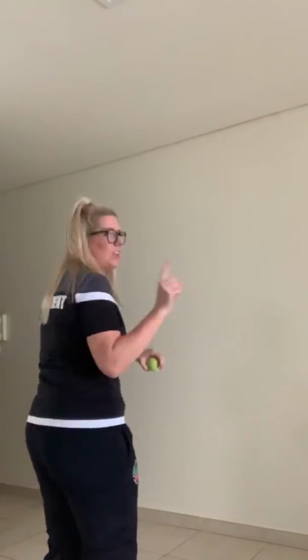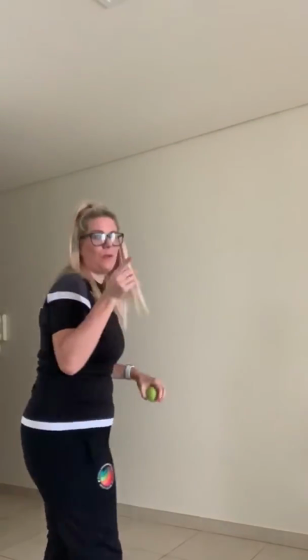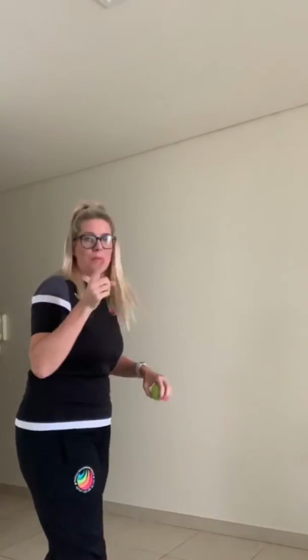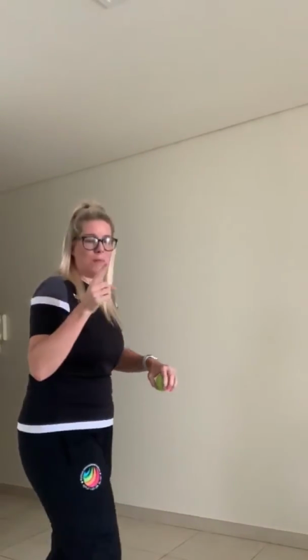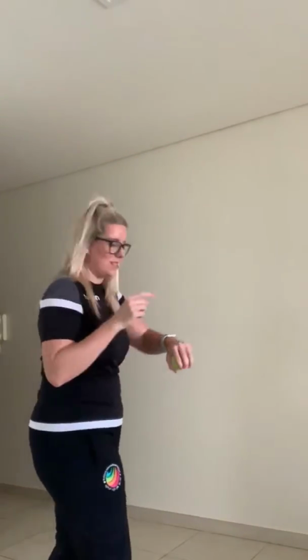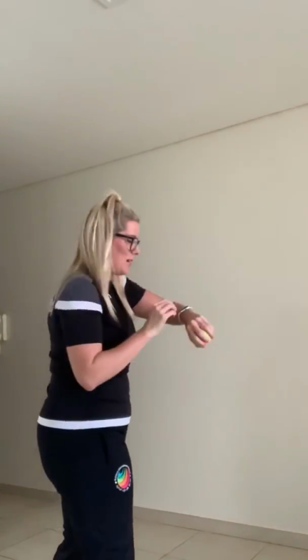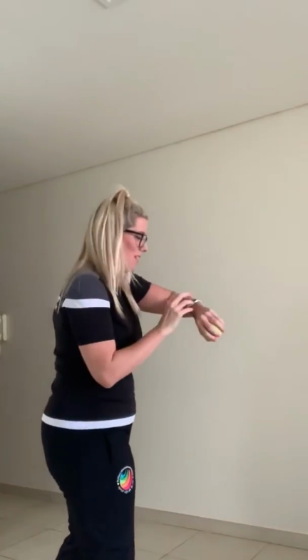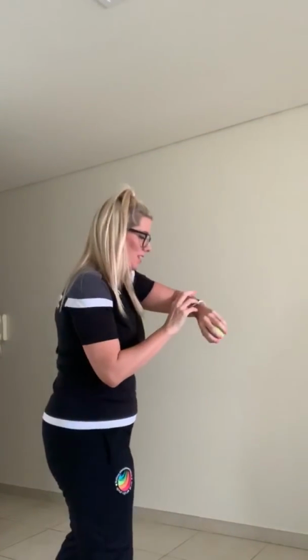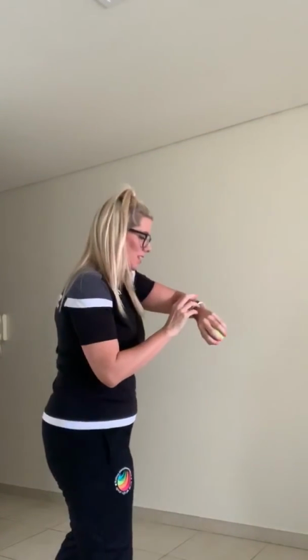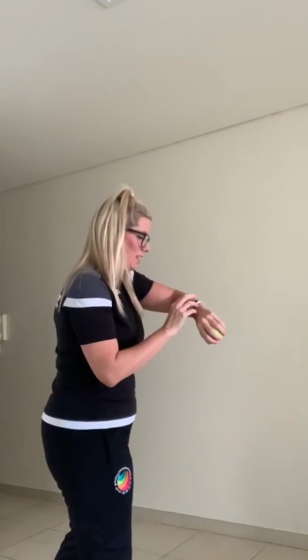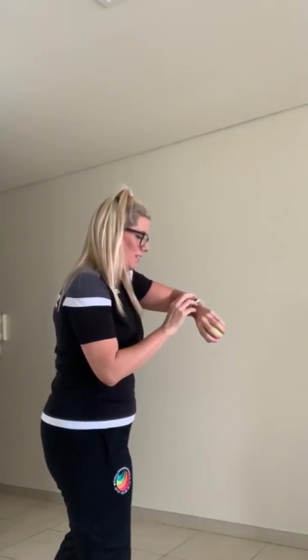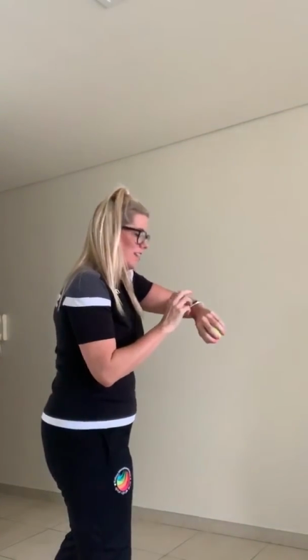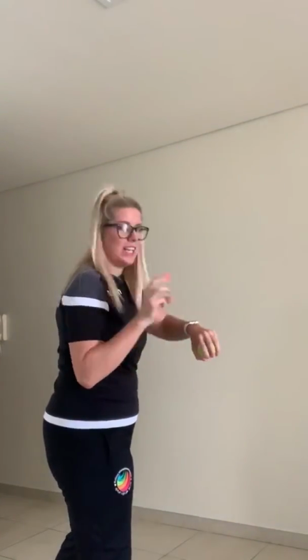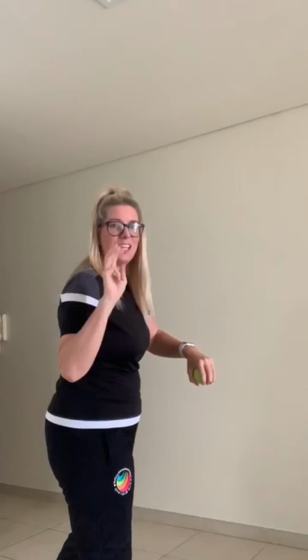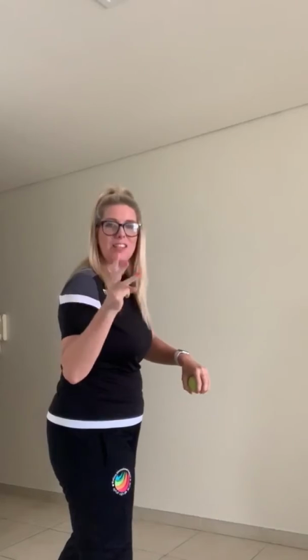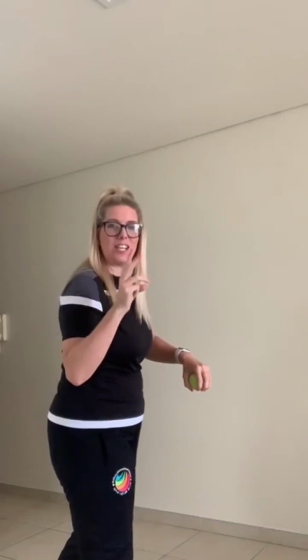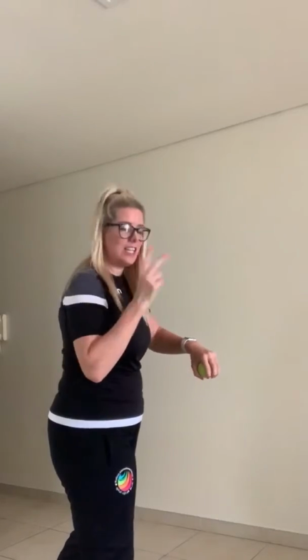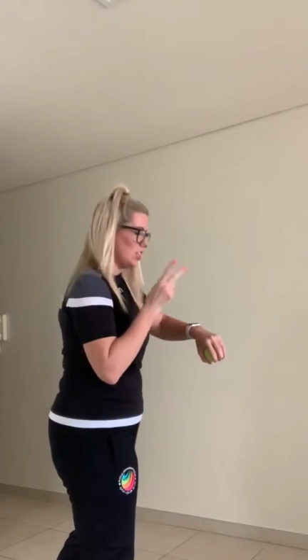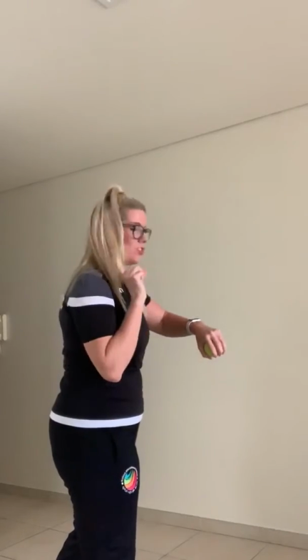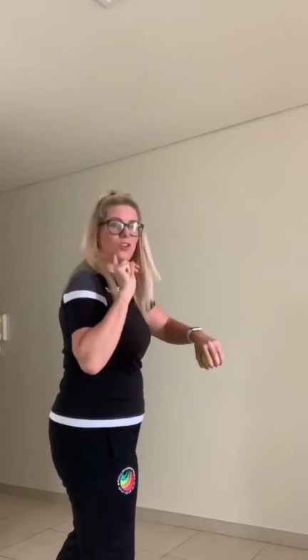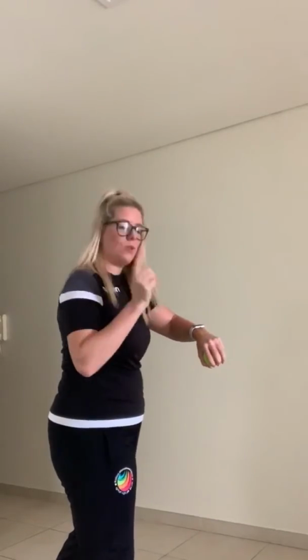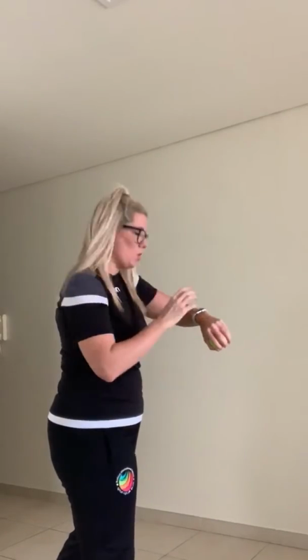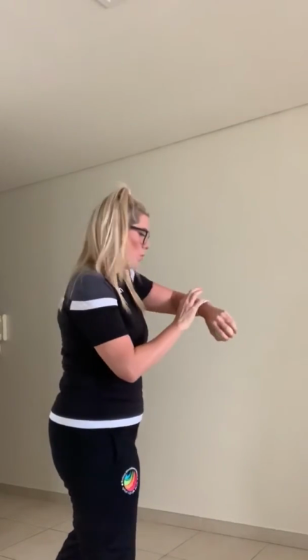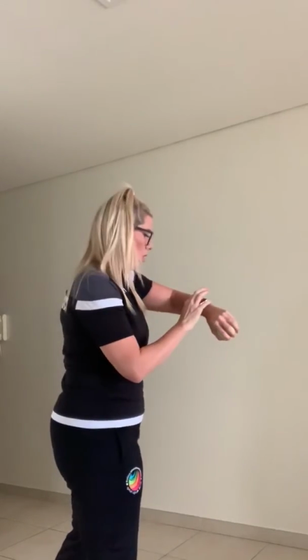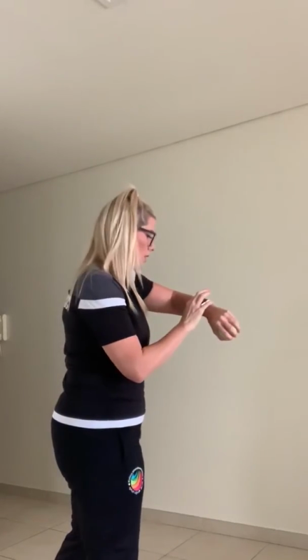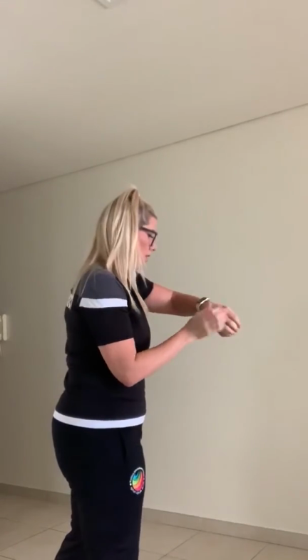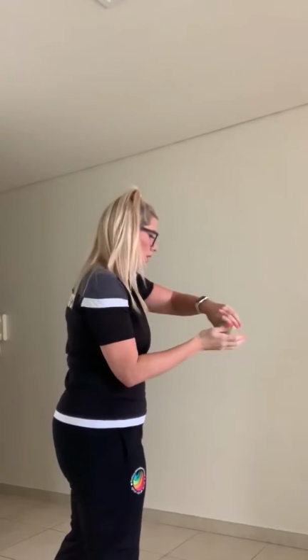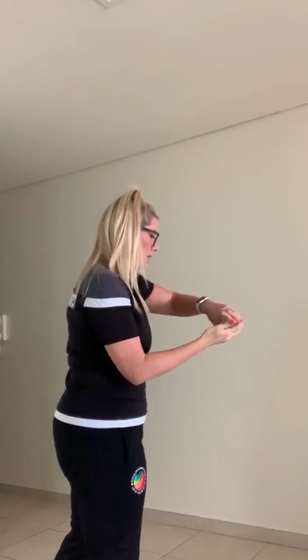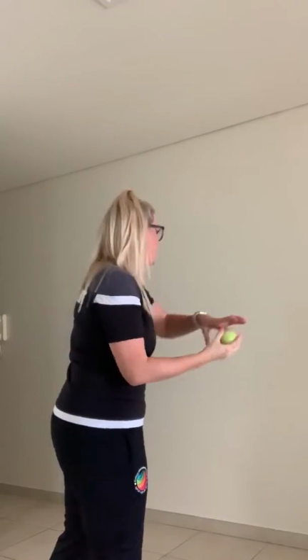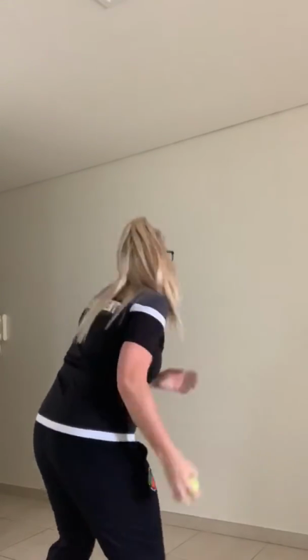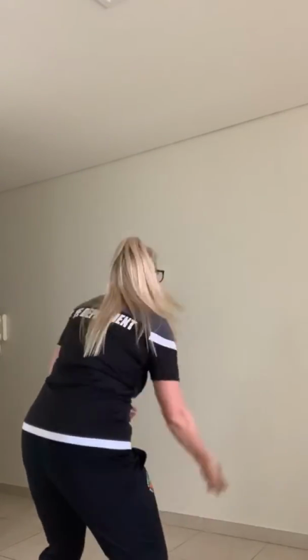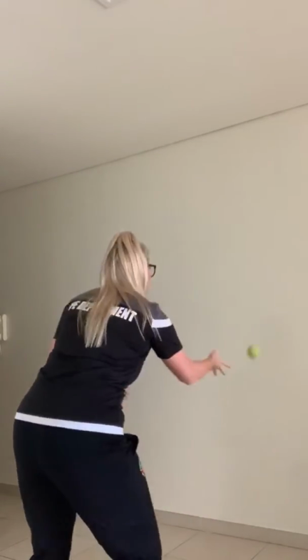One minute on my timer. Ready, 3, 2, 1, let's go.